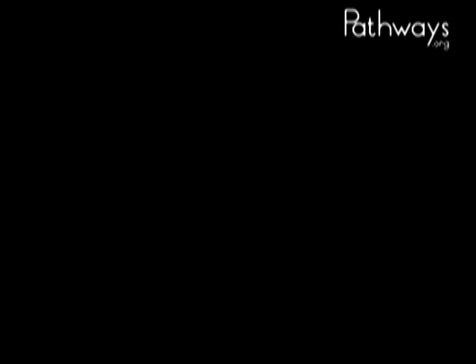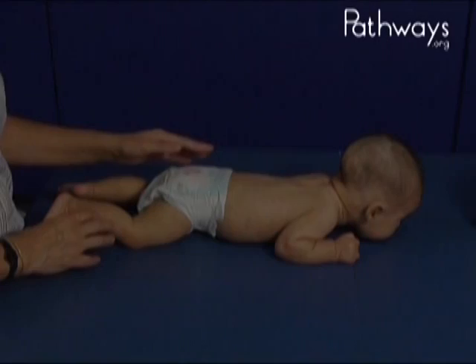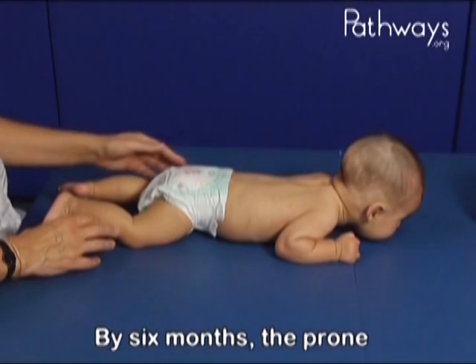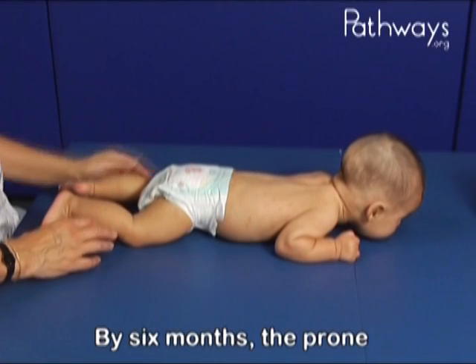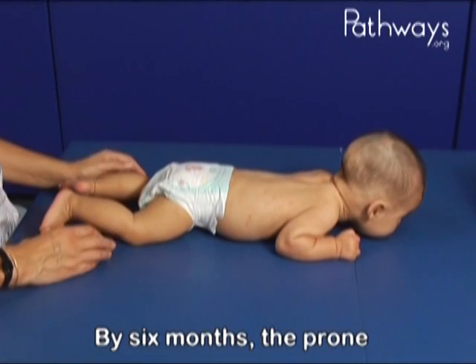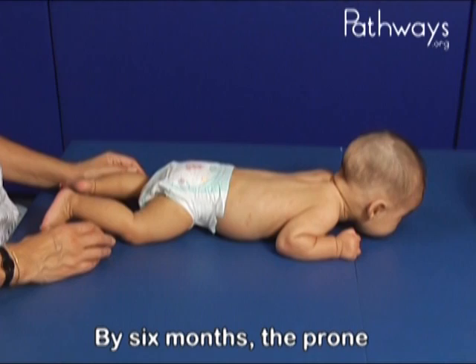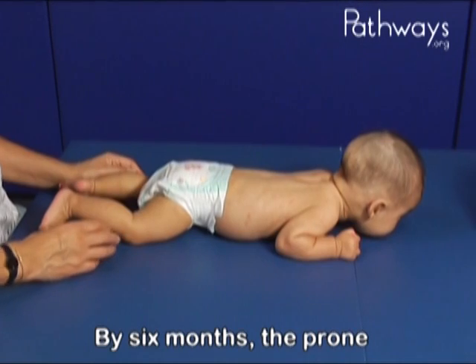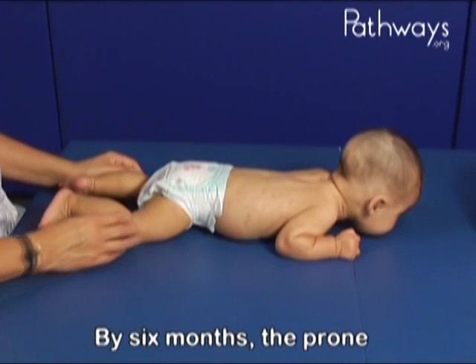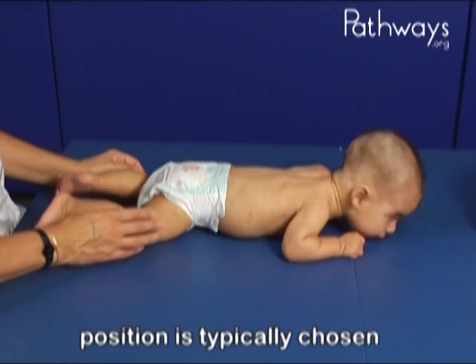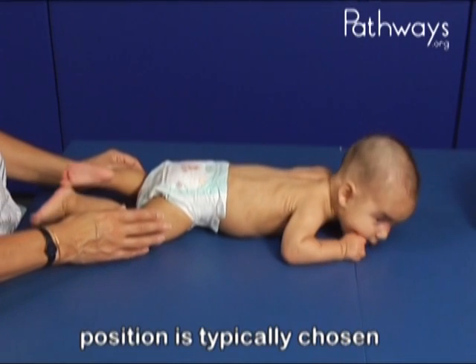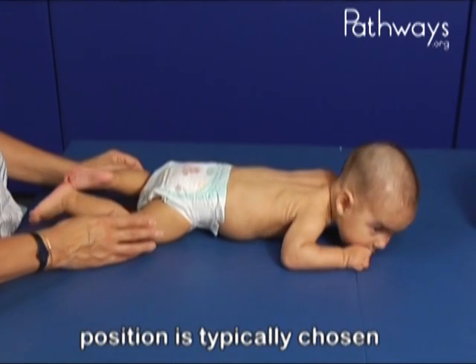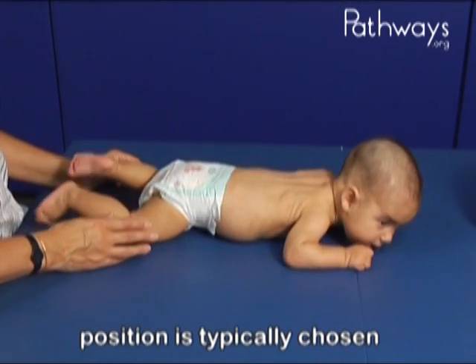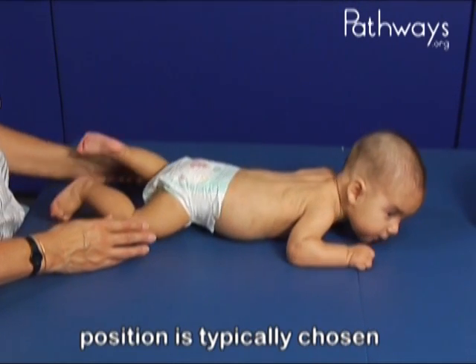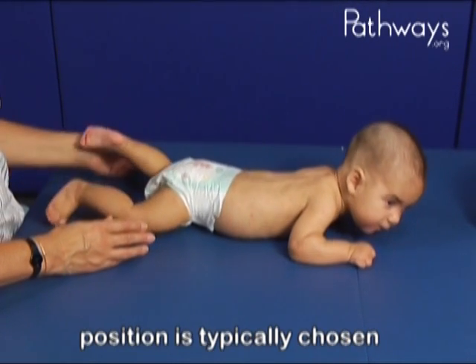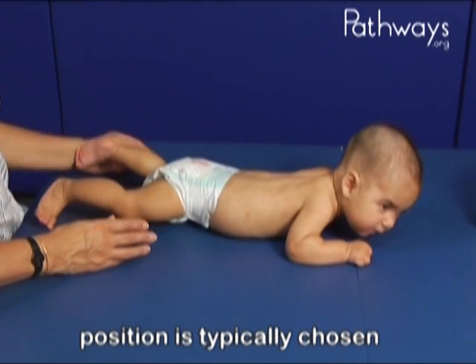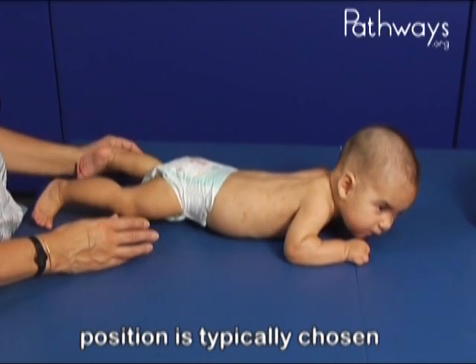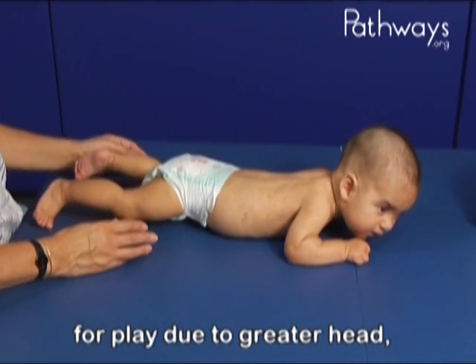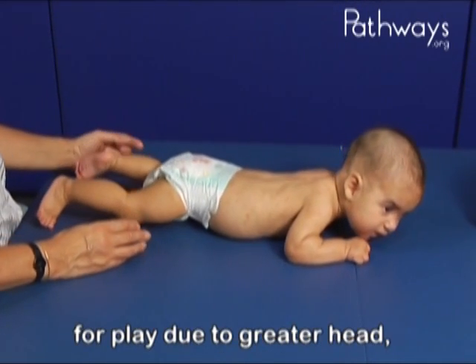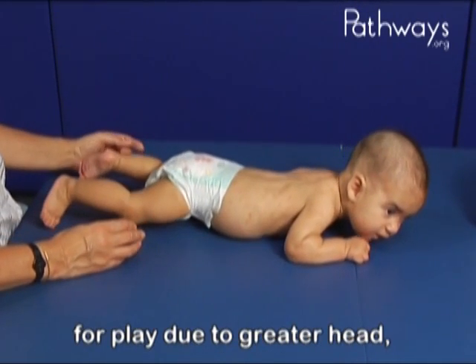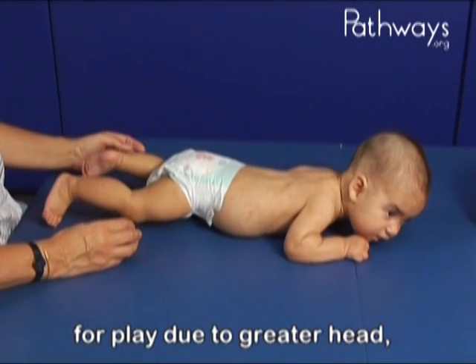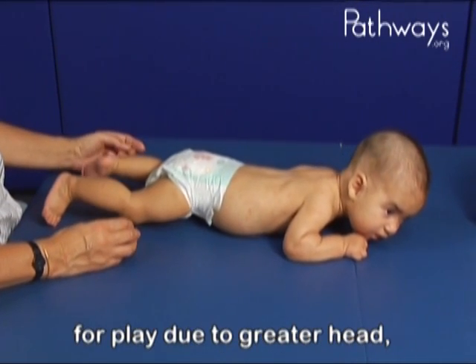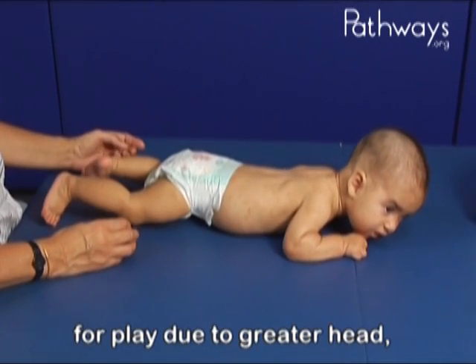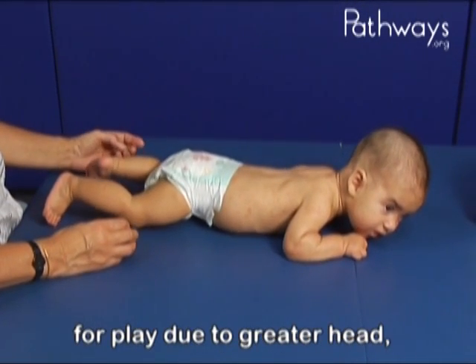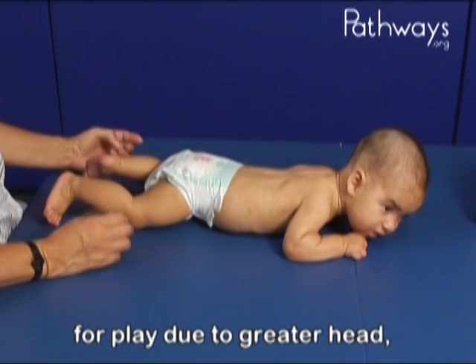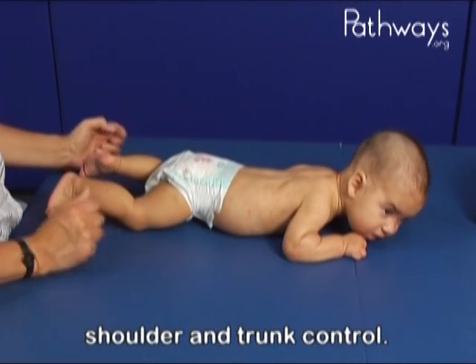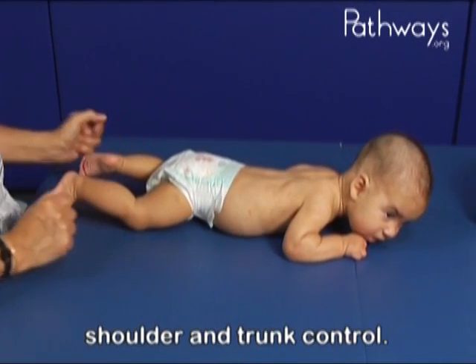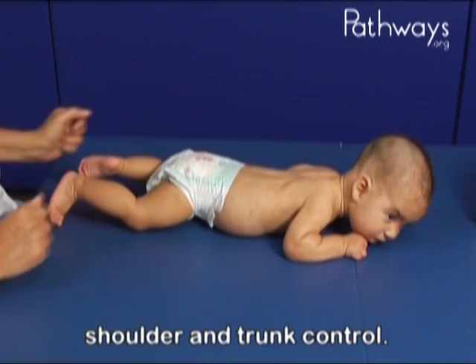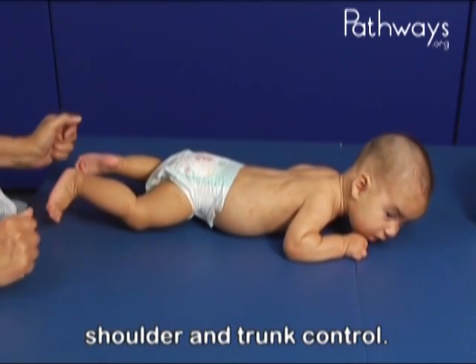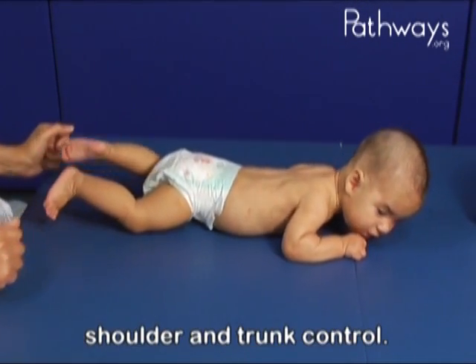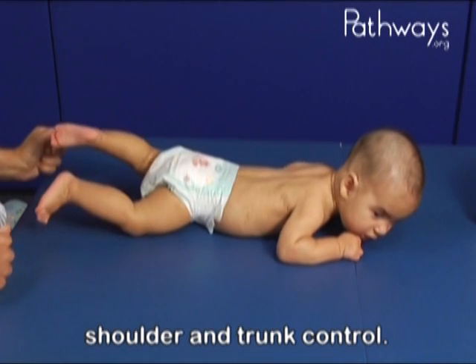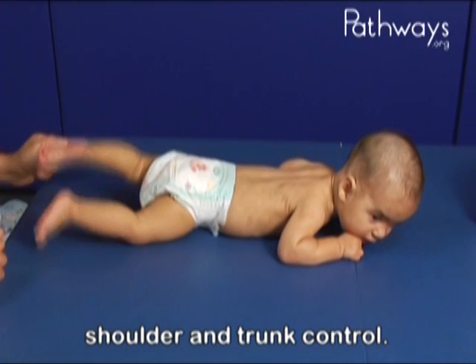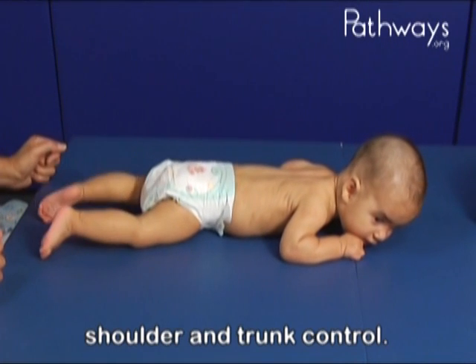By six months, the prone position is typically chosen for play due to greater head, shoulder, and trunk control.